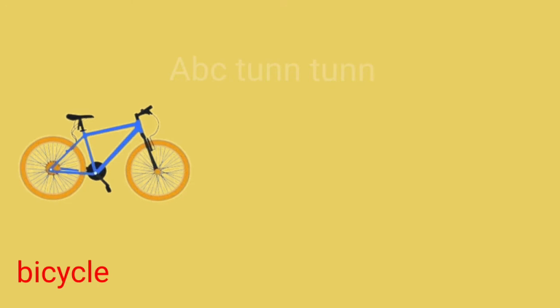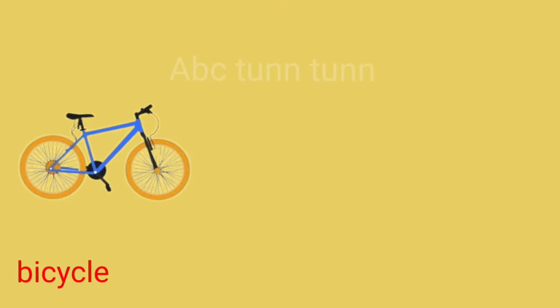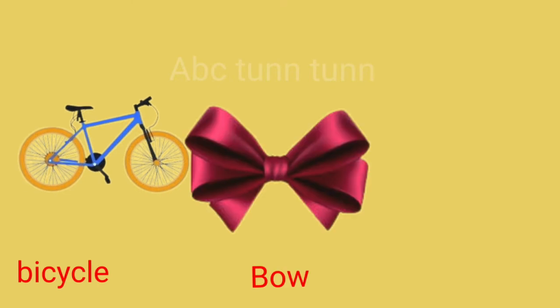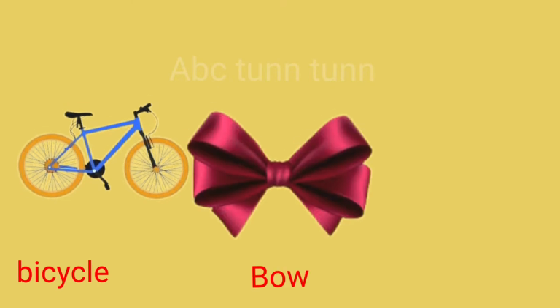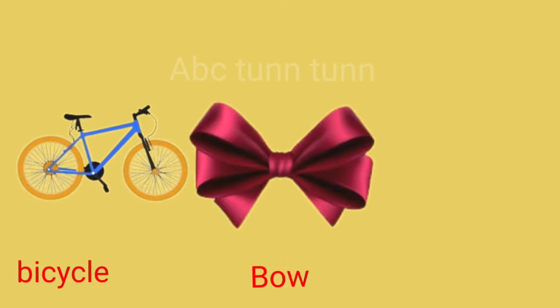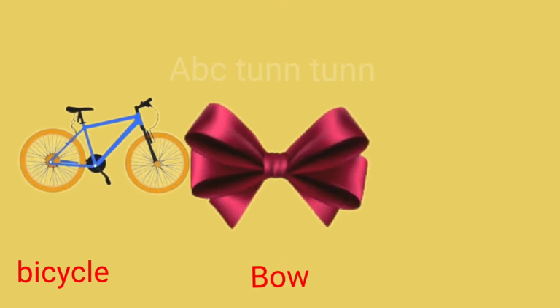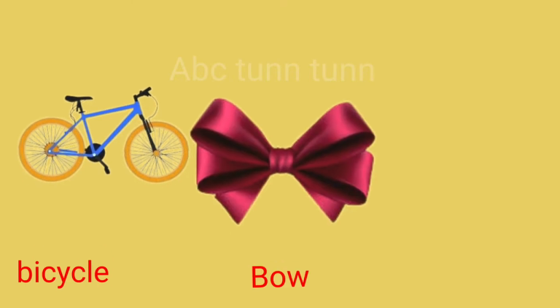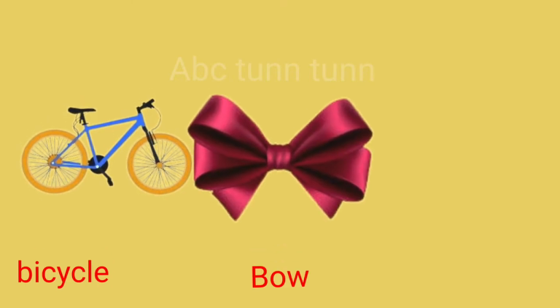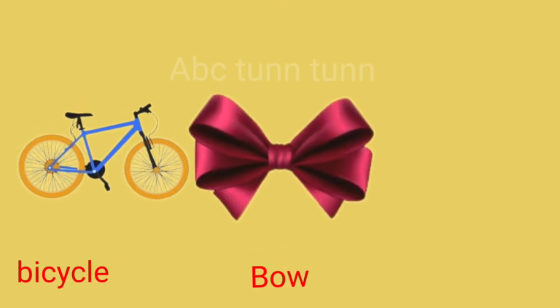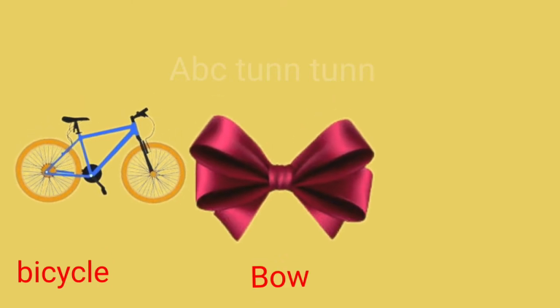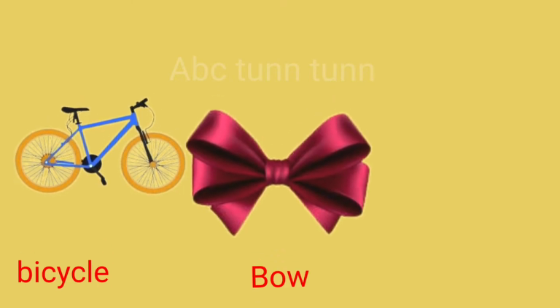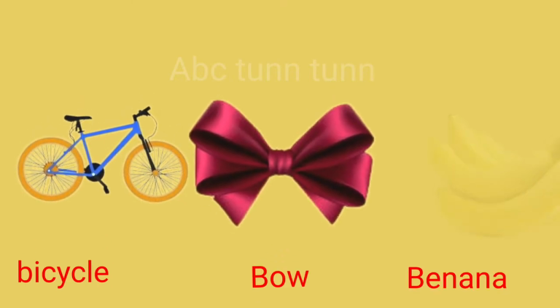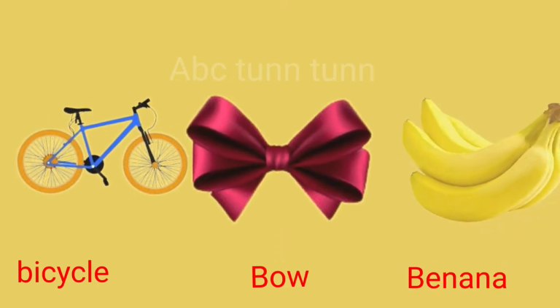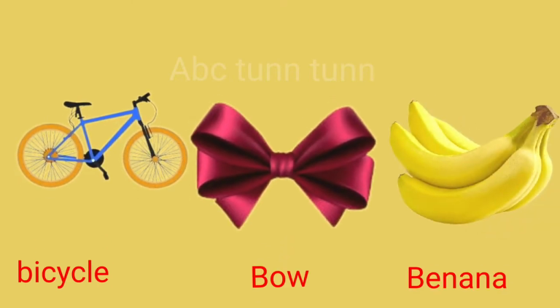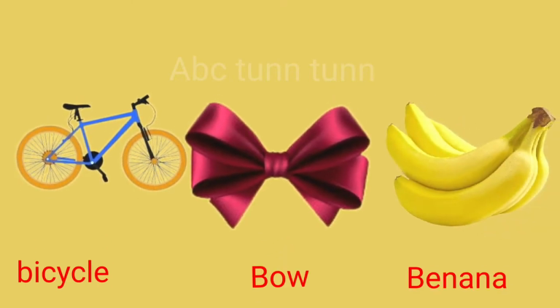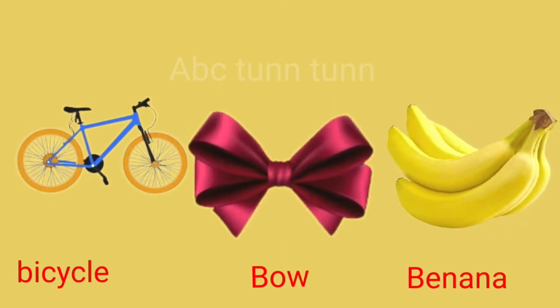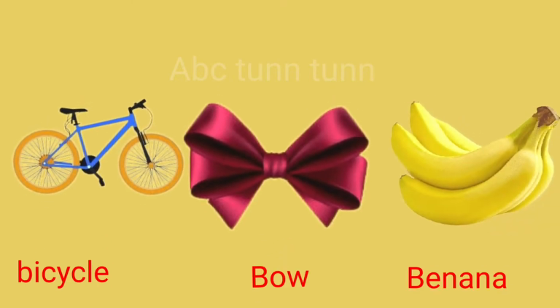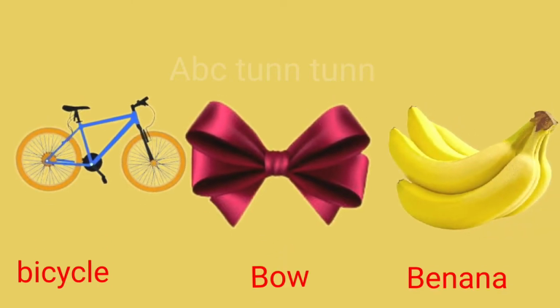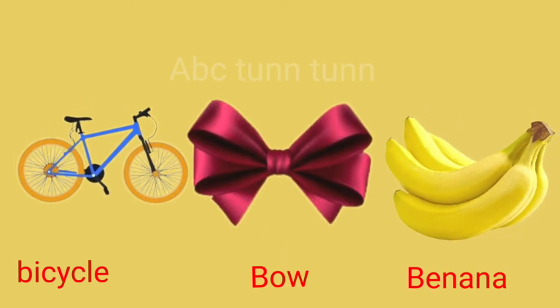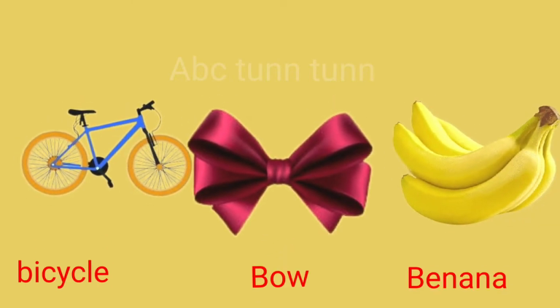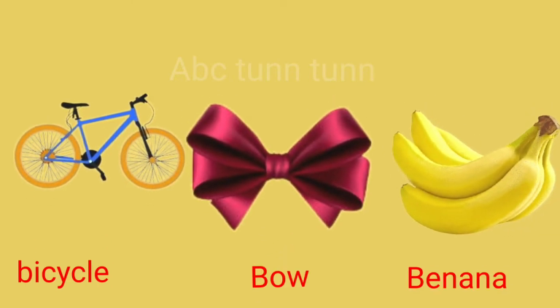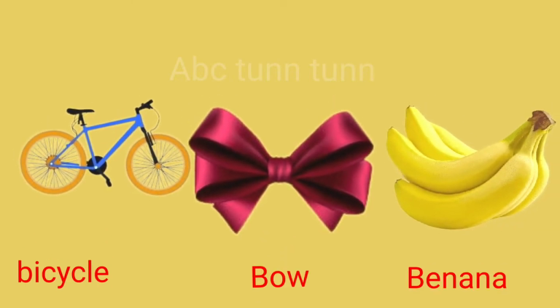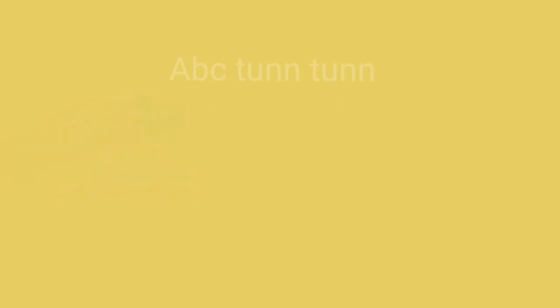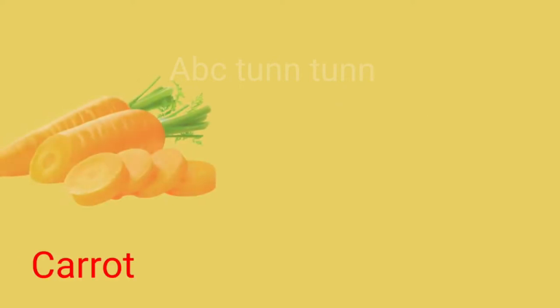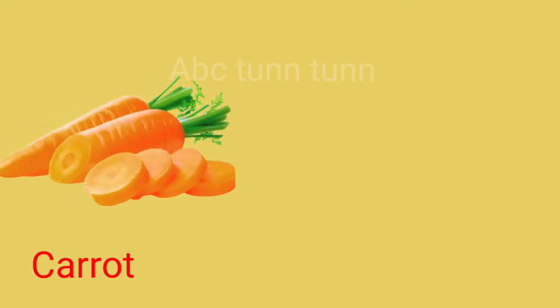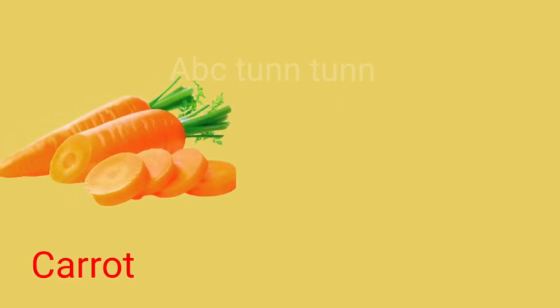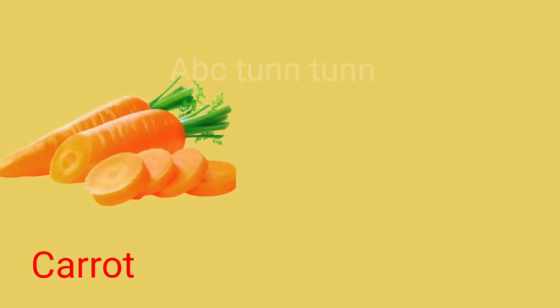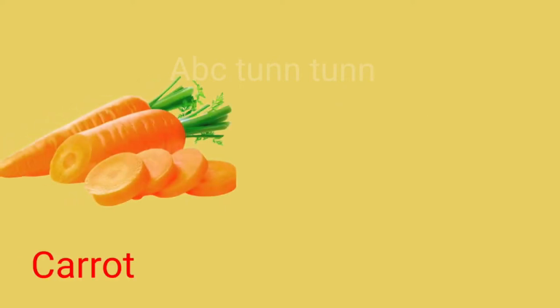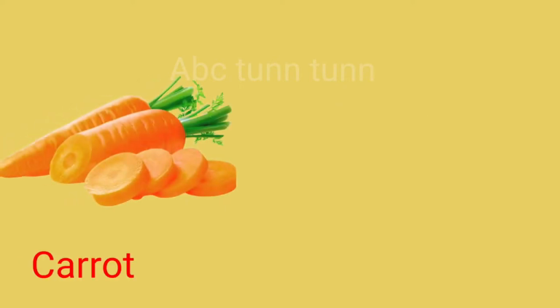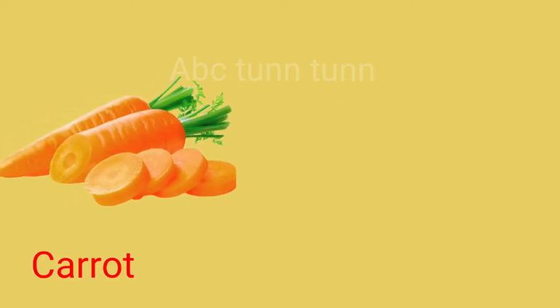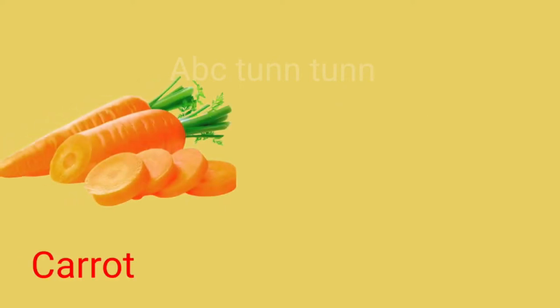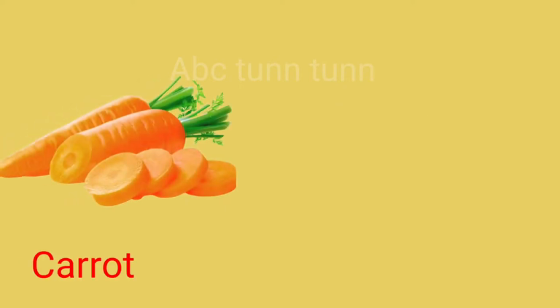B is for bicycle. B is for bow. B is for banana. Buh!